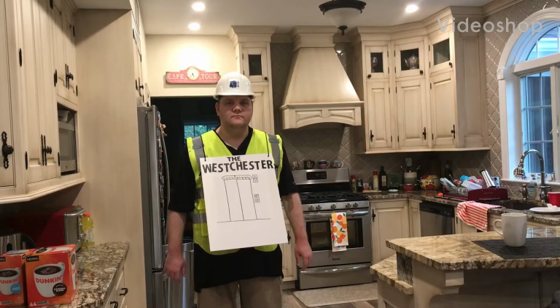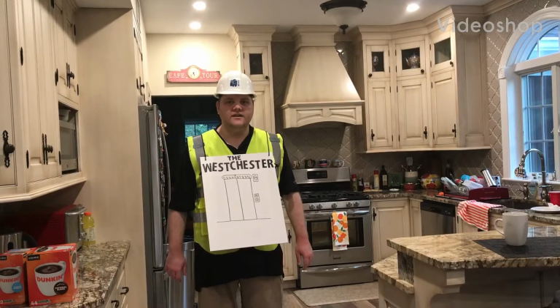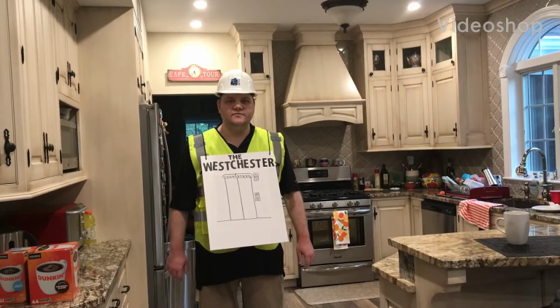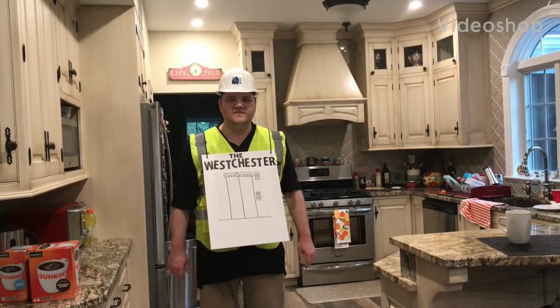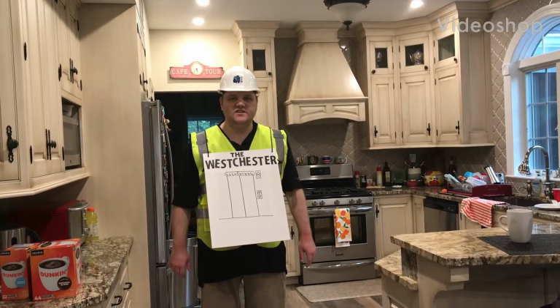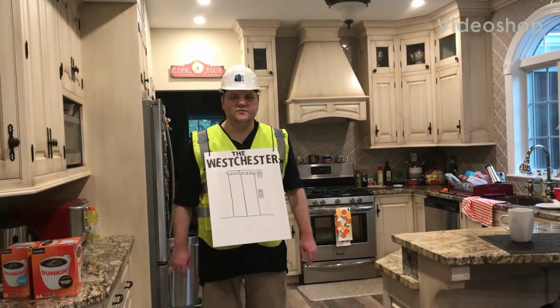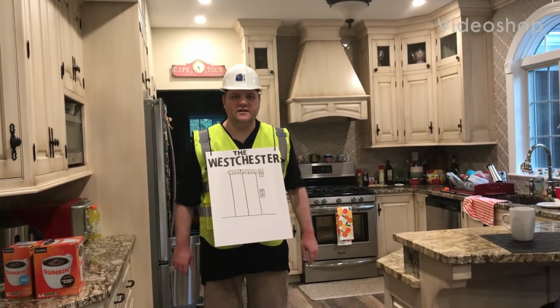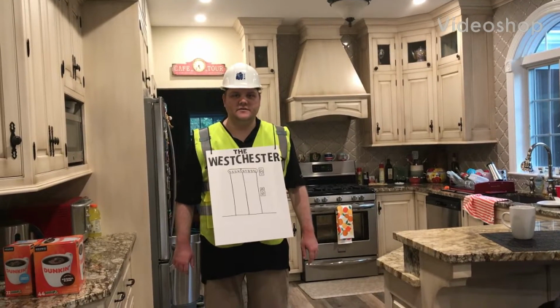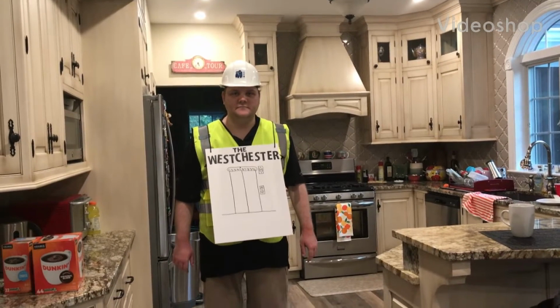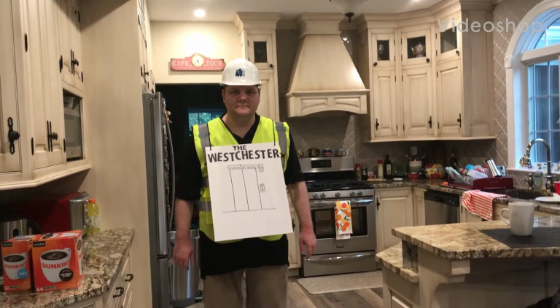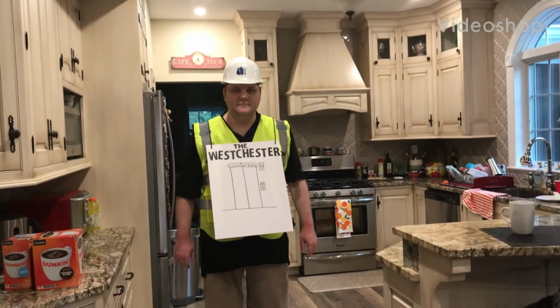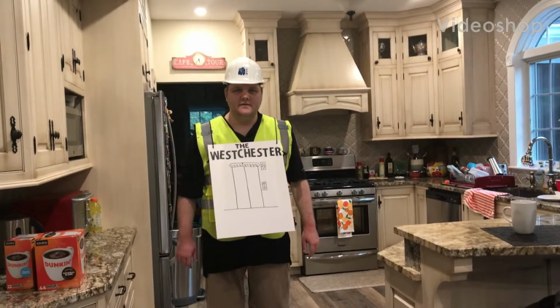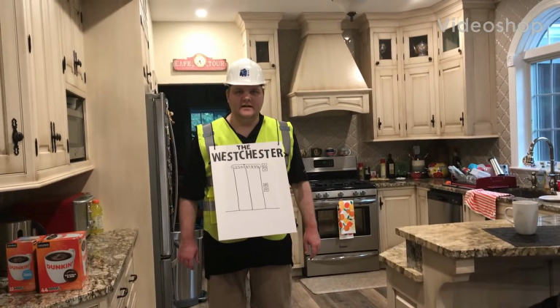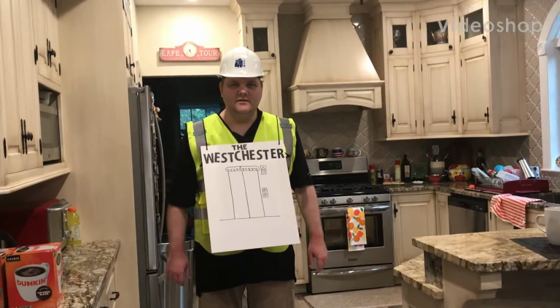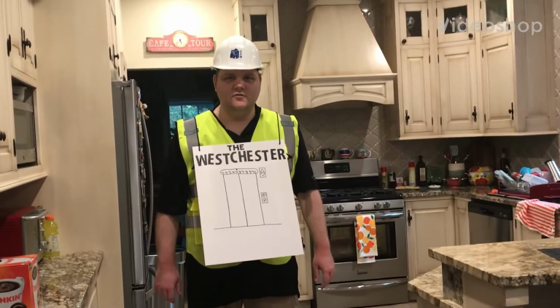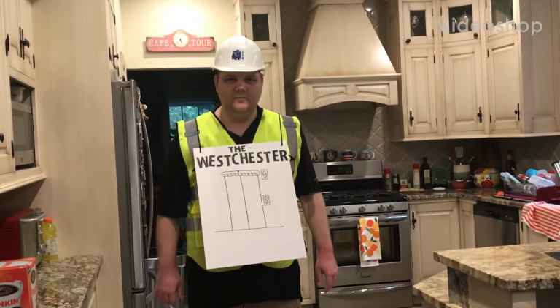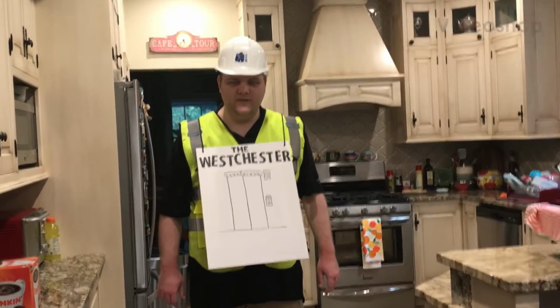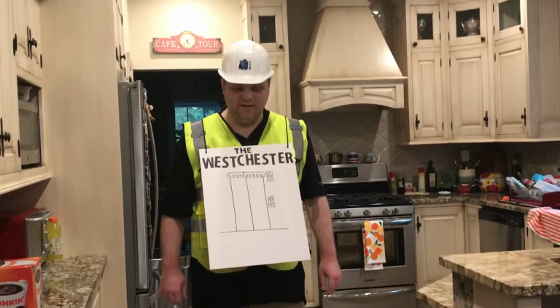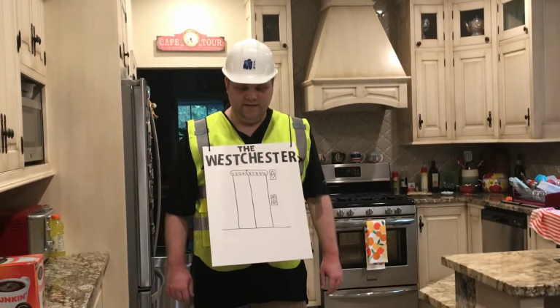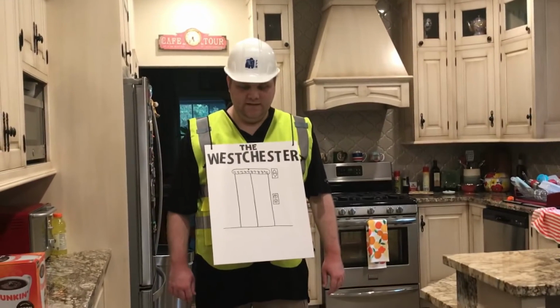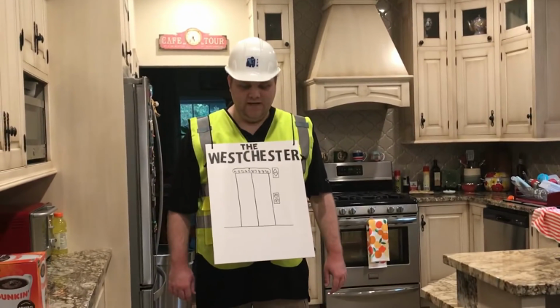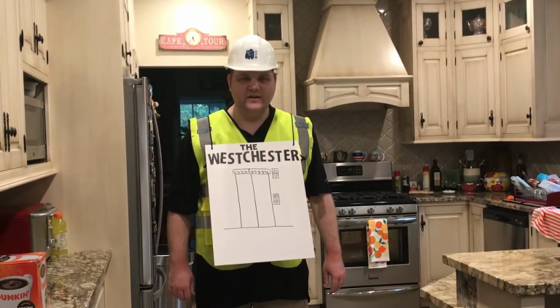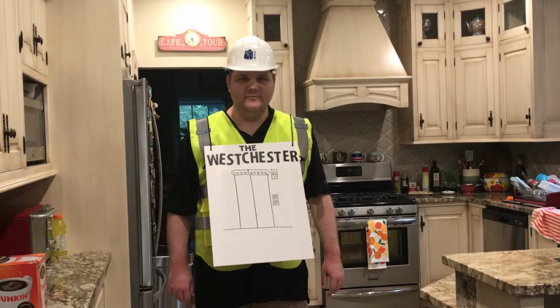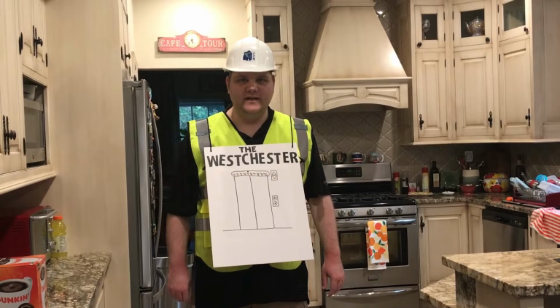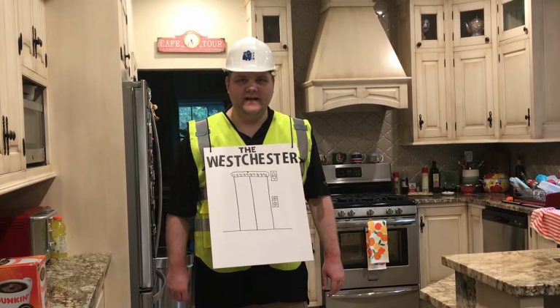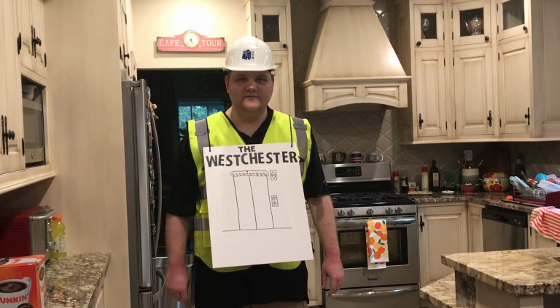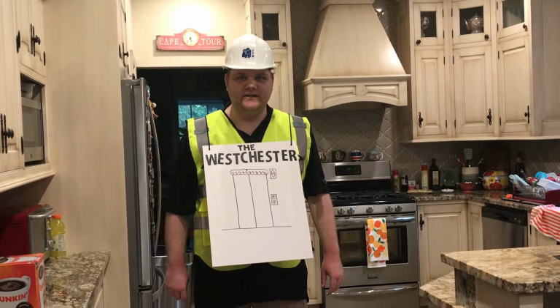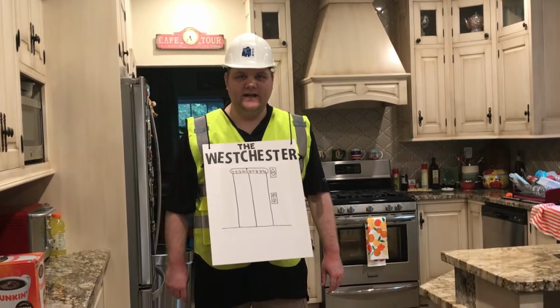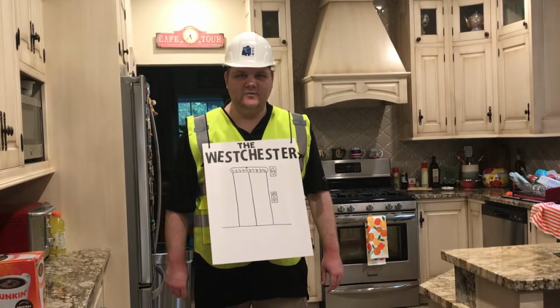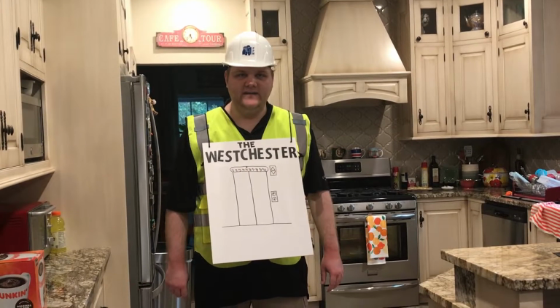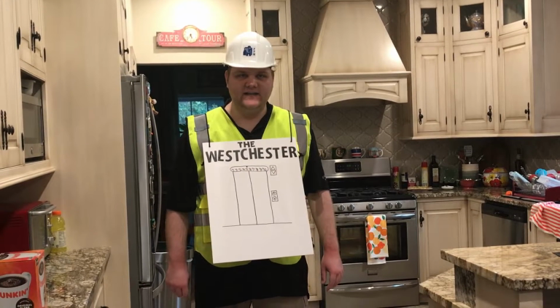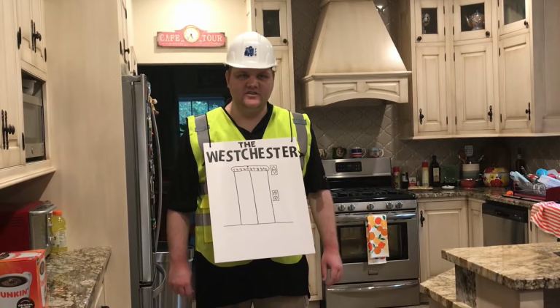Hello, this is John O'Connor. Look what I'm wearing — I'm wearing an elevator Halloween costume.